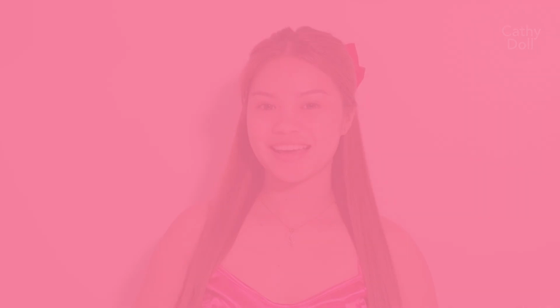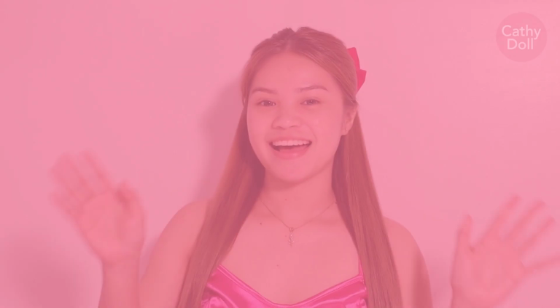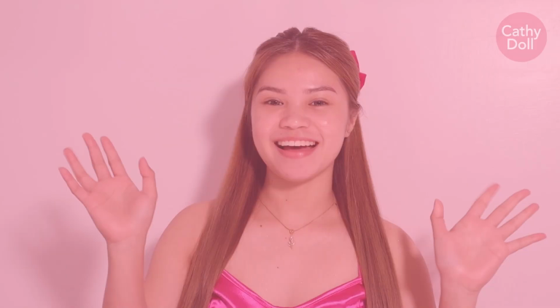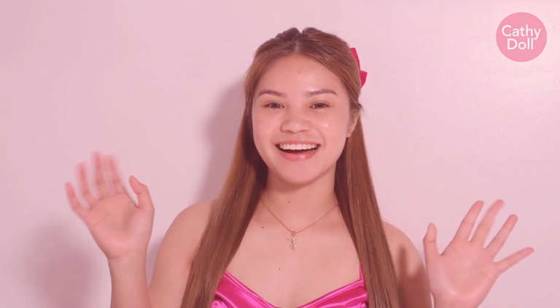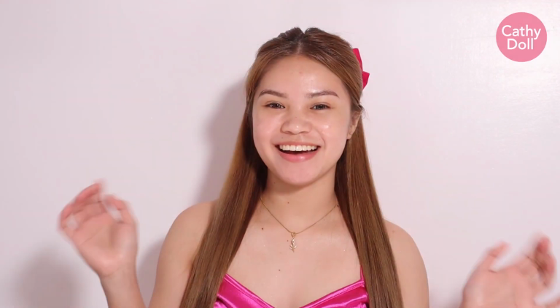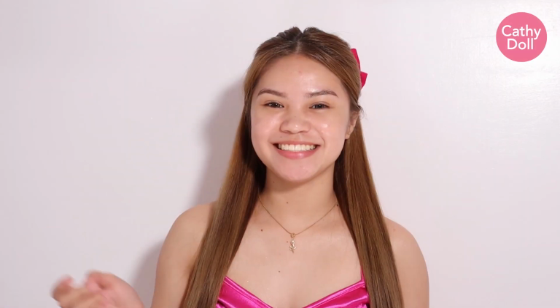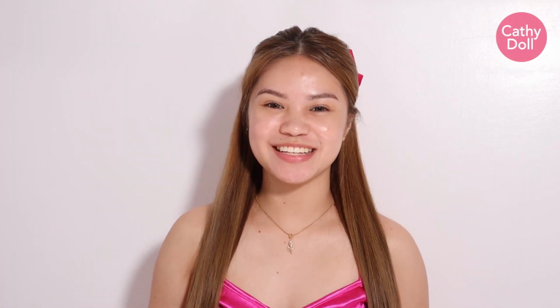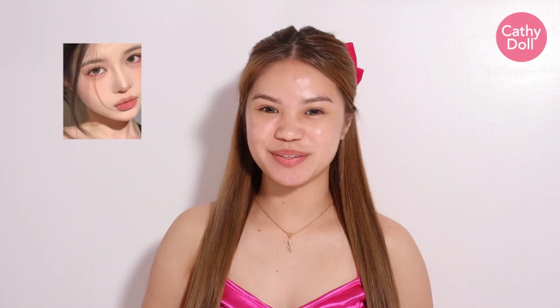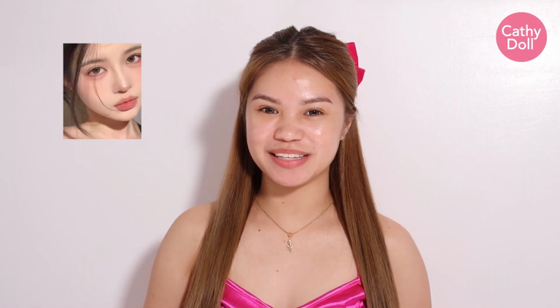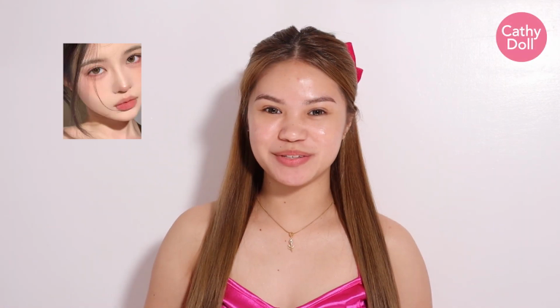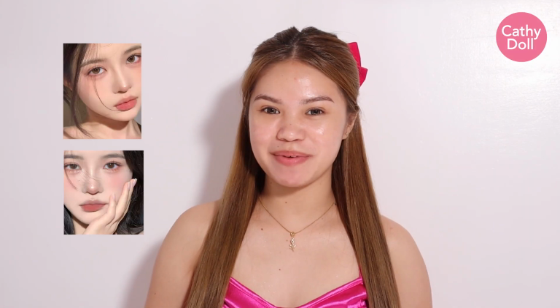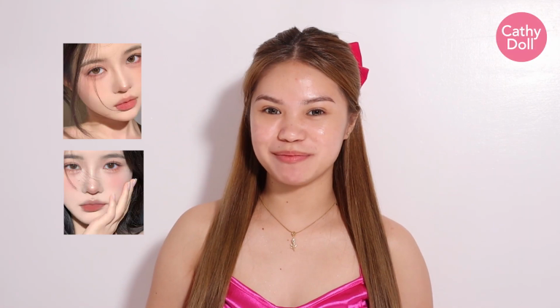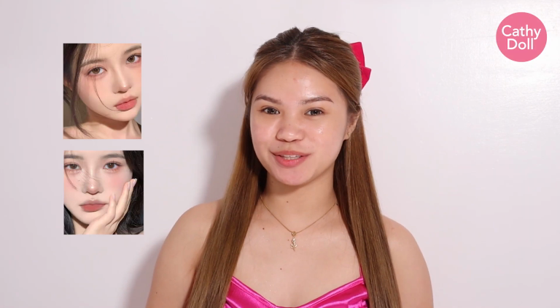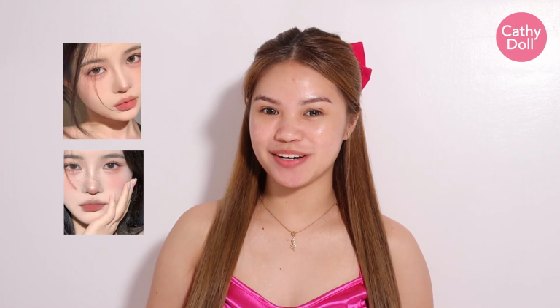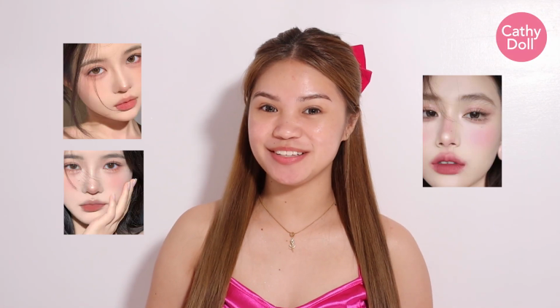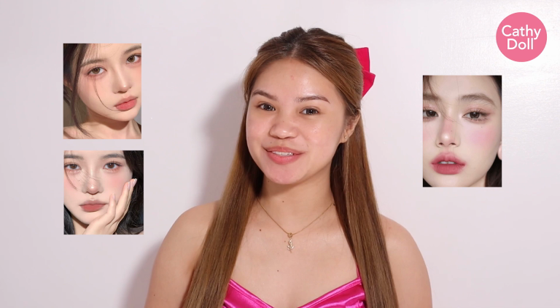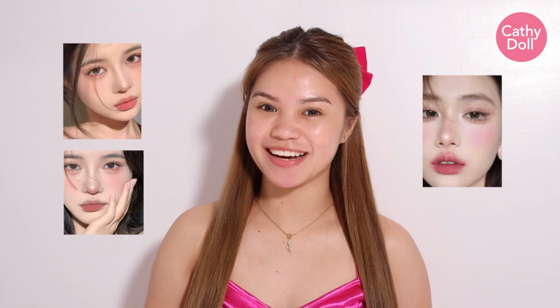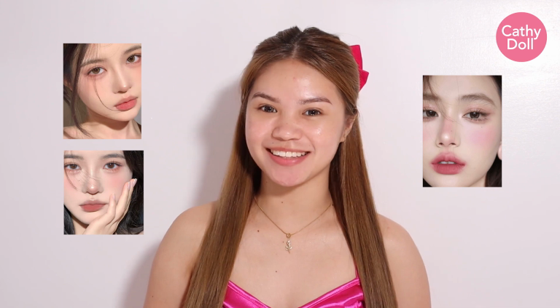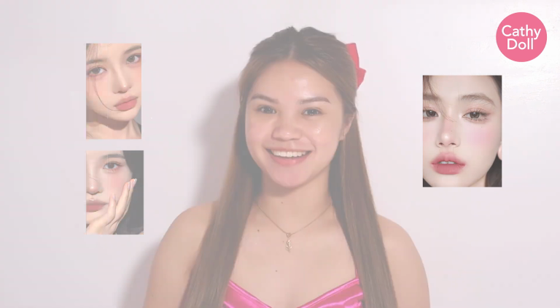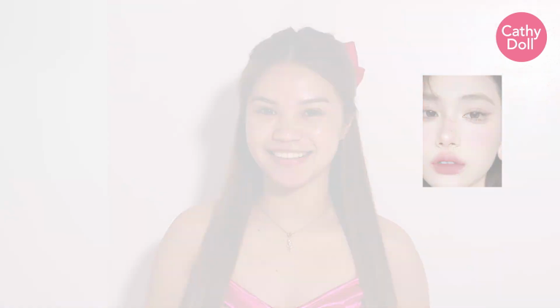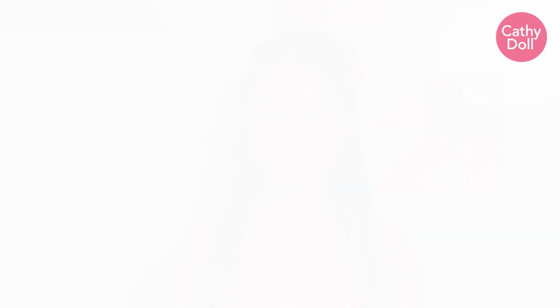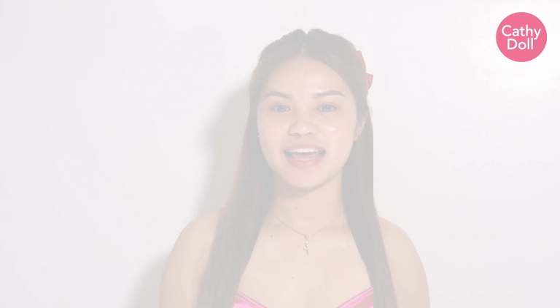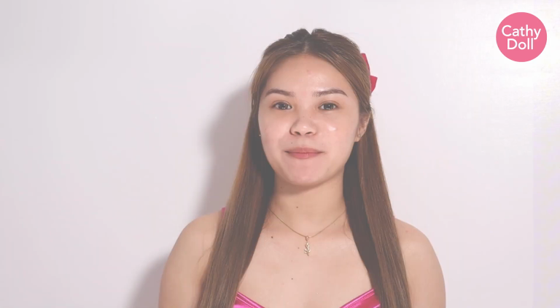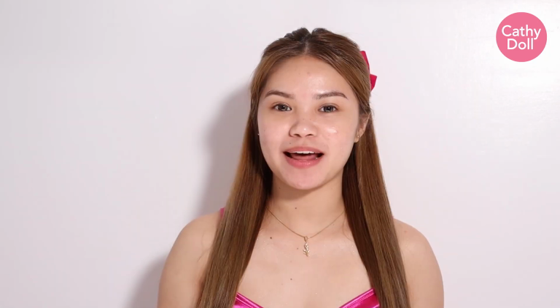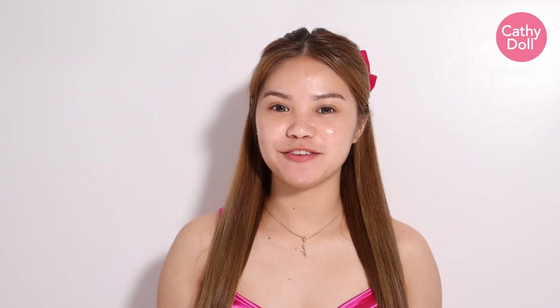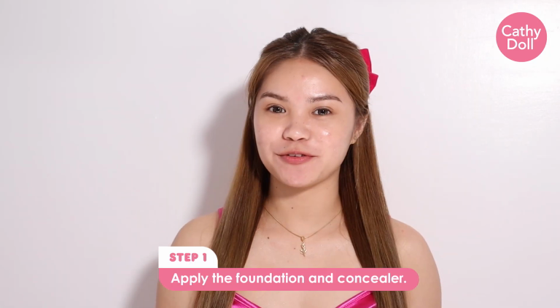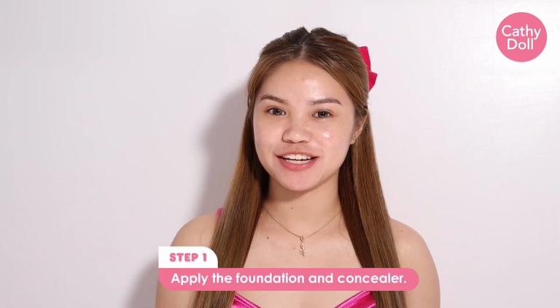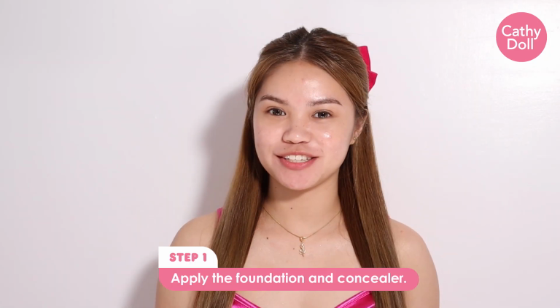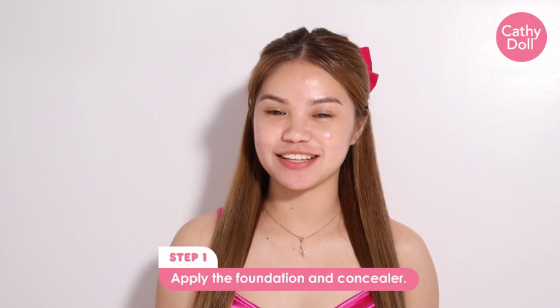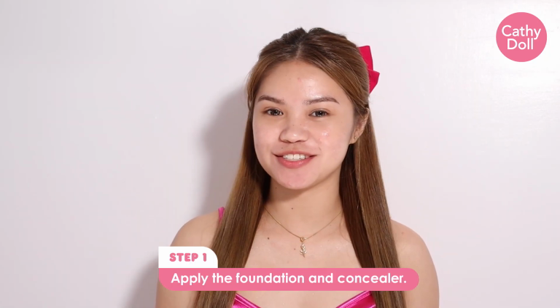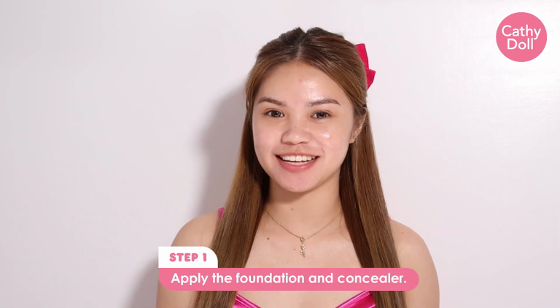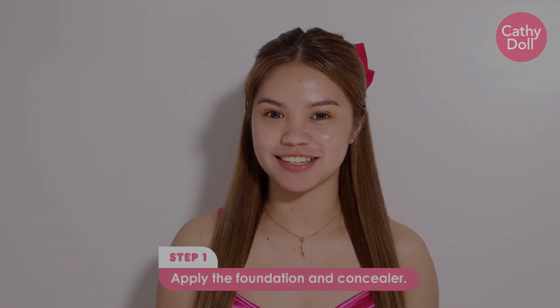Hi guys! Let's do the Douyin Makeup Tutorial using Kati Dahl. Apply the foundation and concealer.